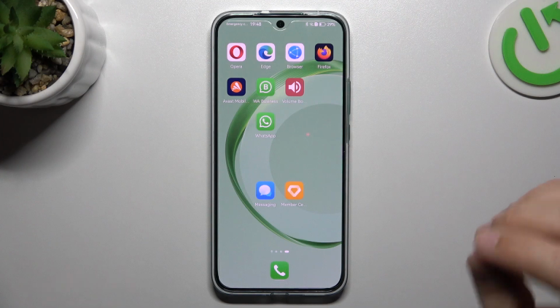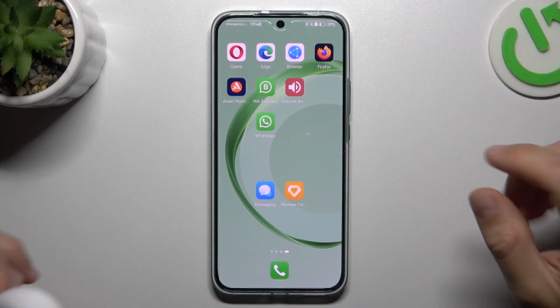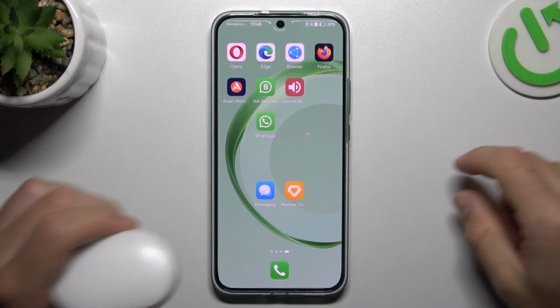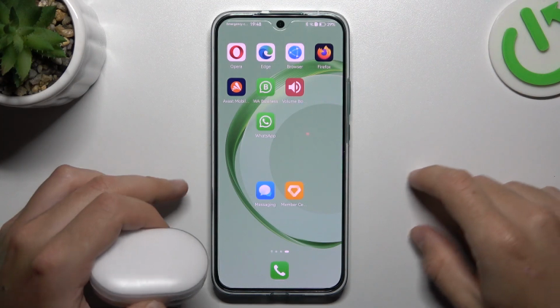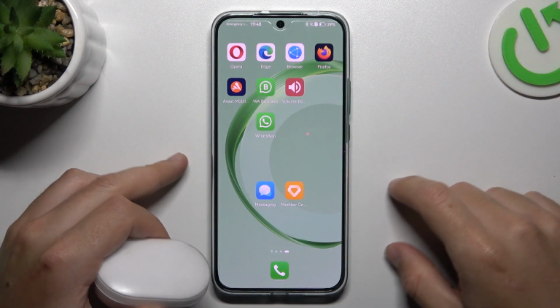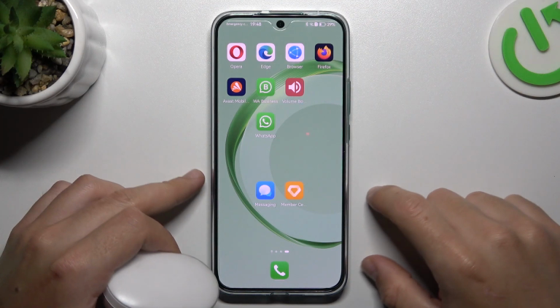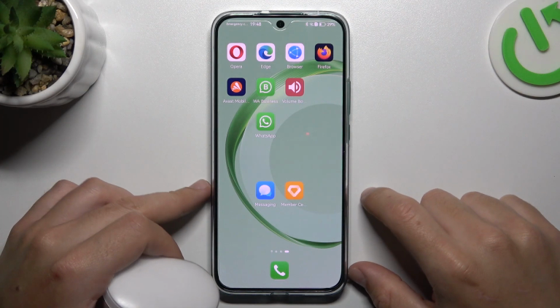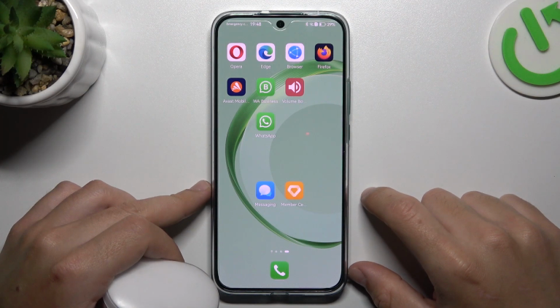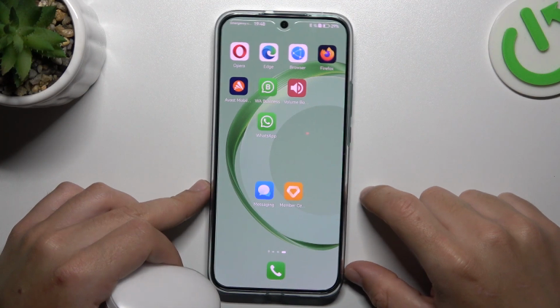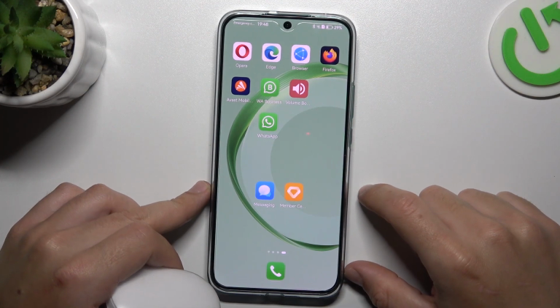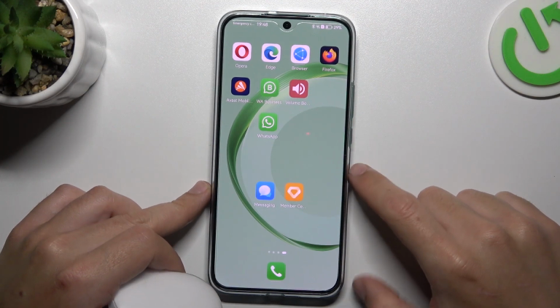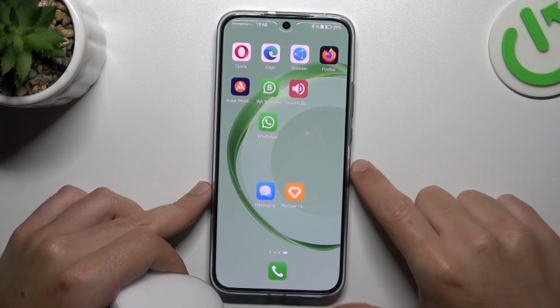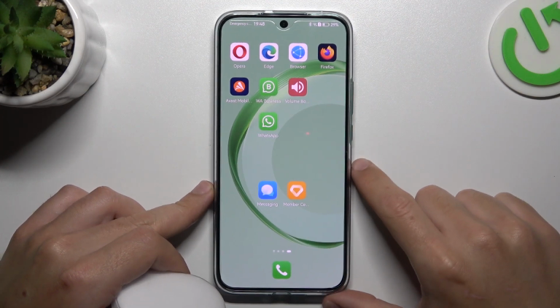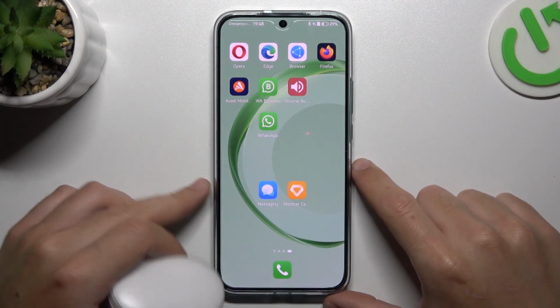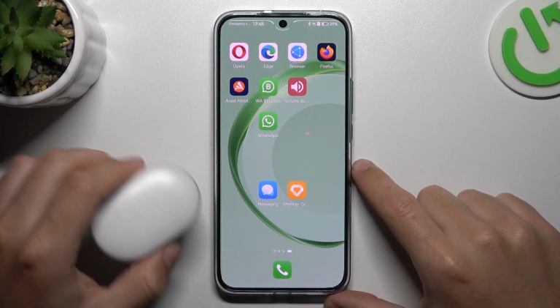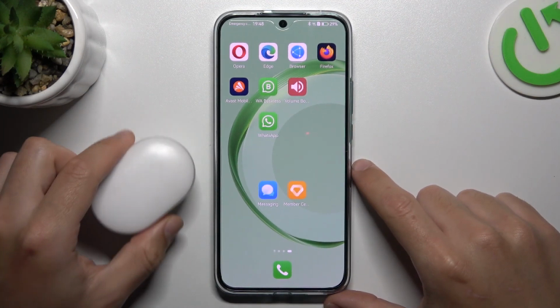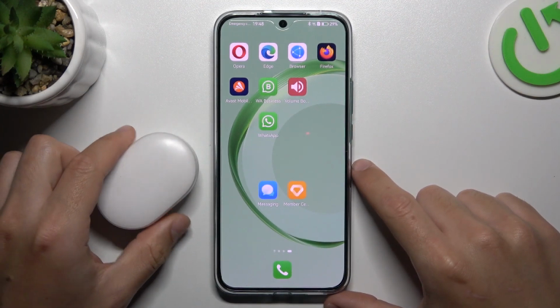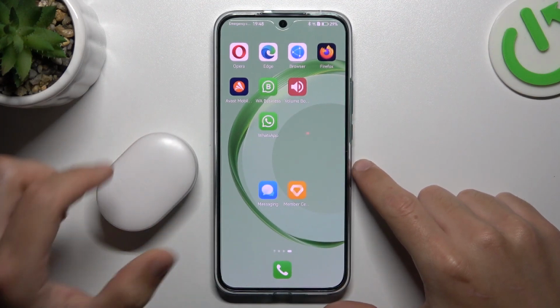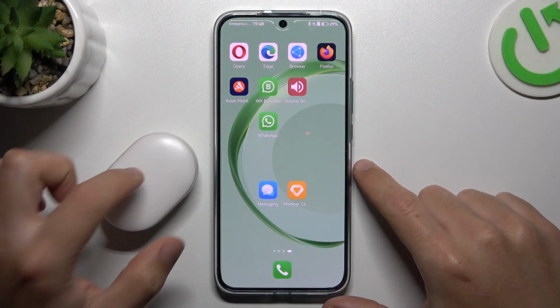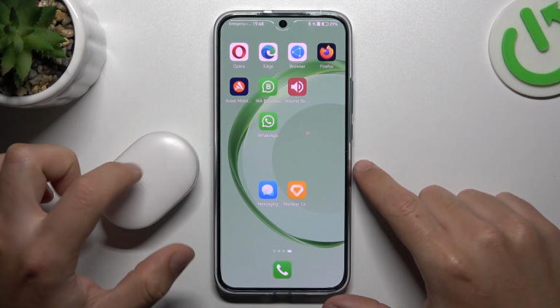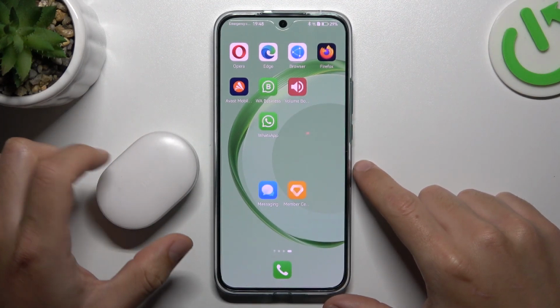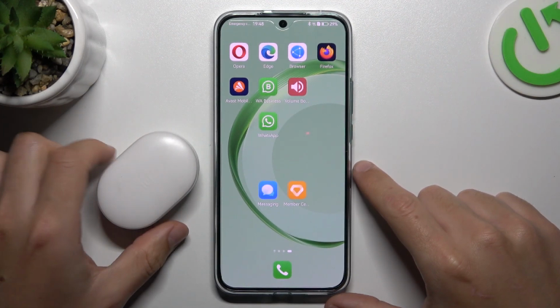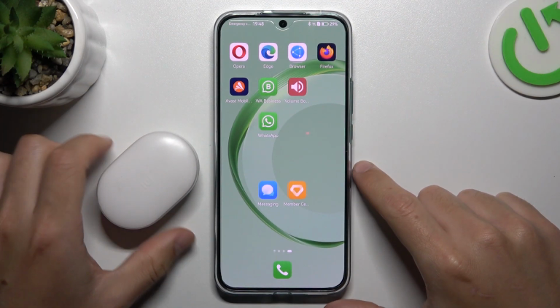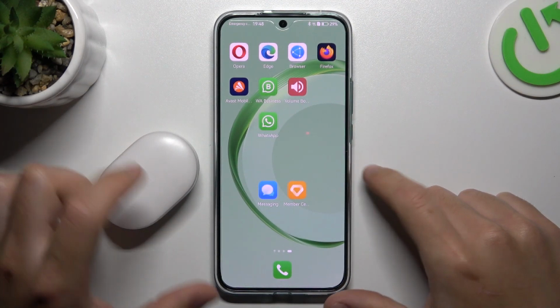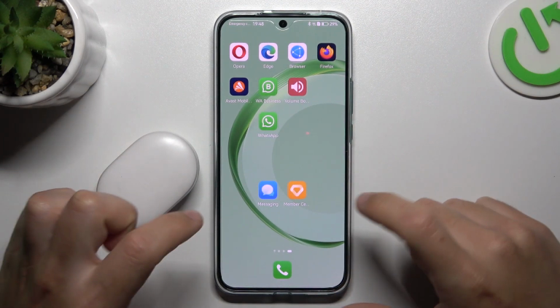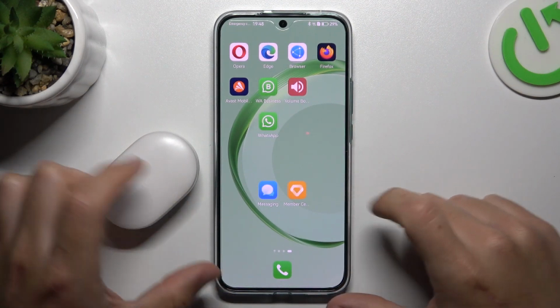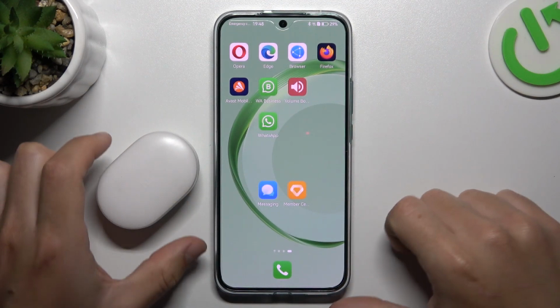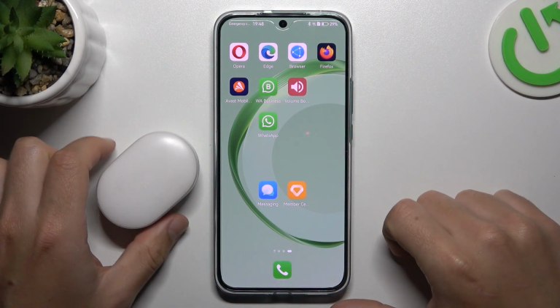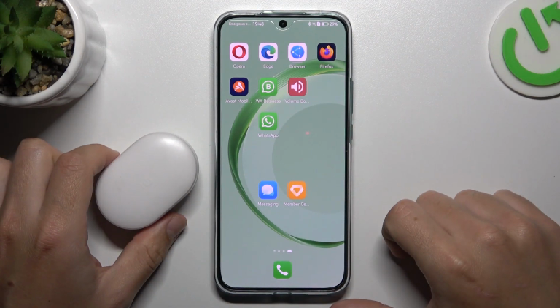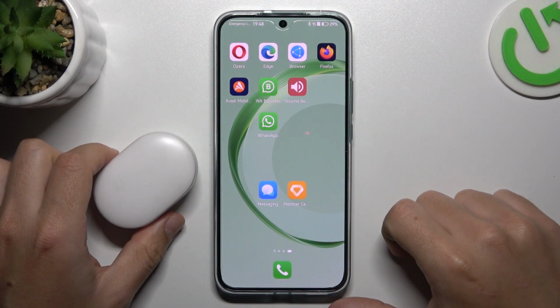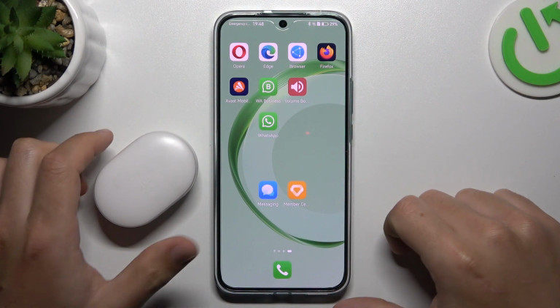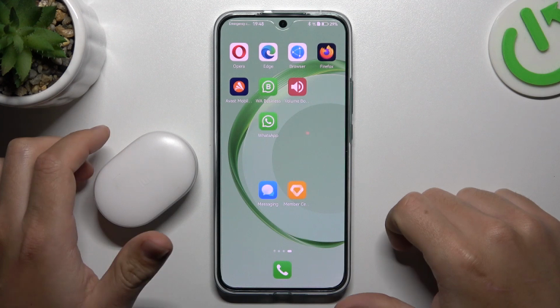Hello guys and welcome to the channel. Today I'm going to show you a few tips to do if you cannot find your Bluetooth accessory on the Huawei Nova 11.